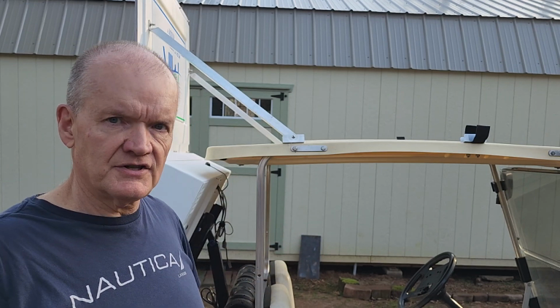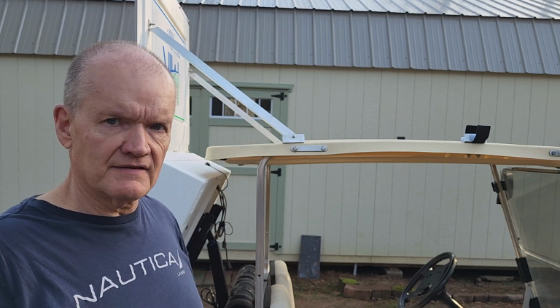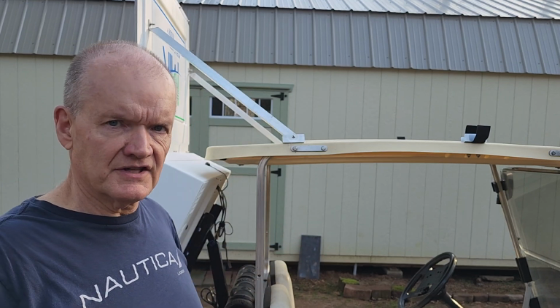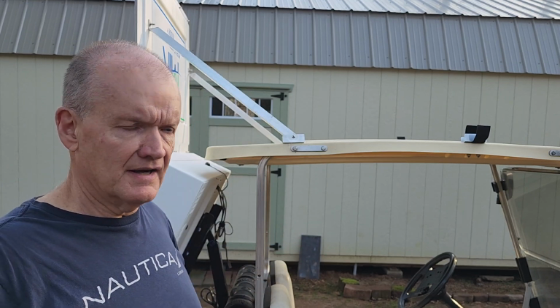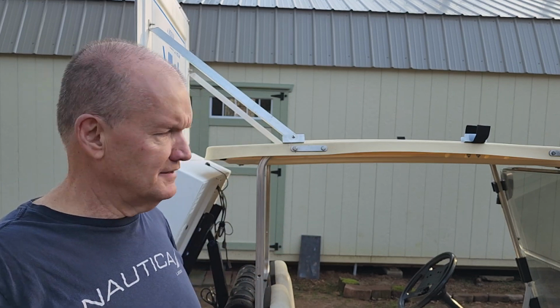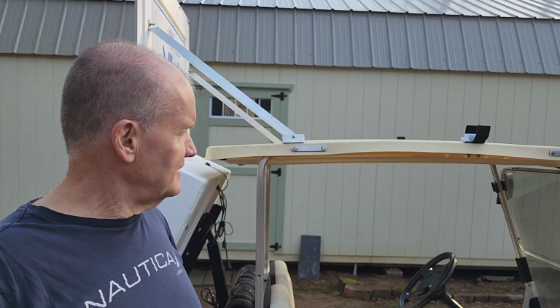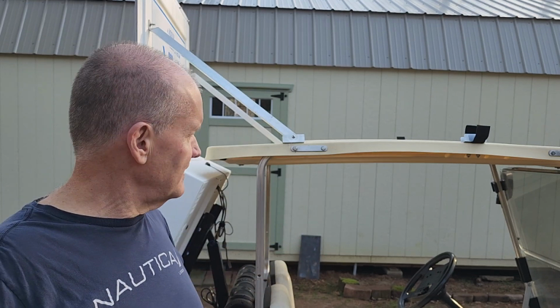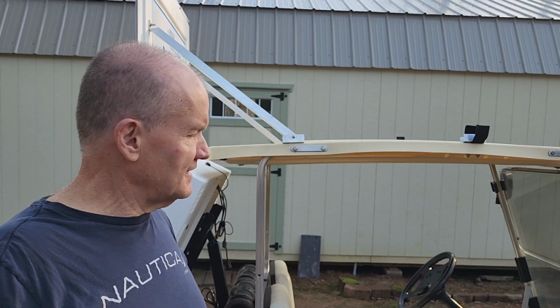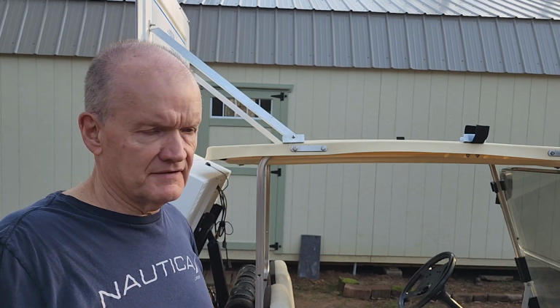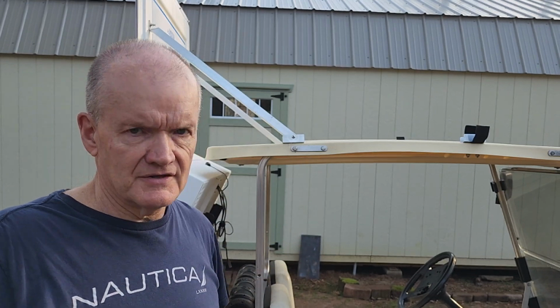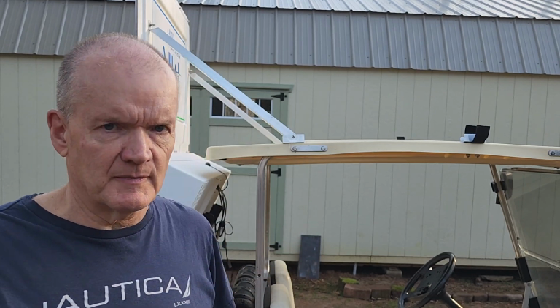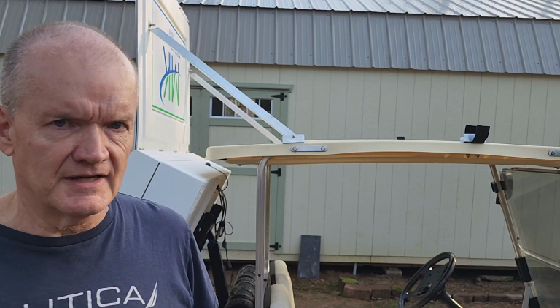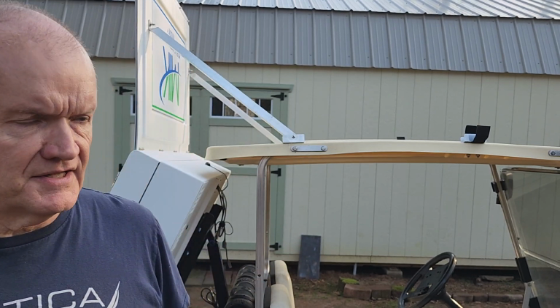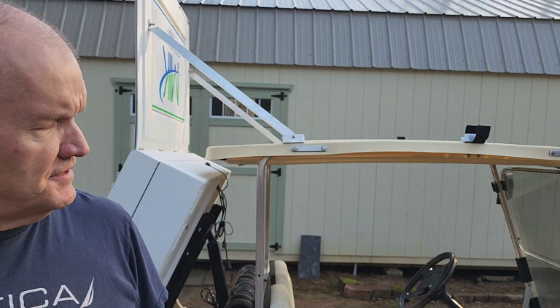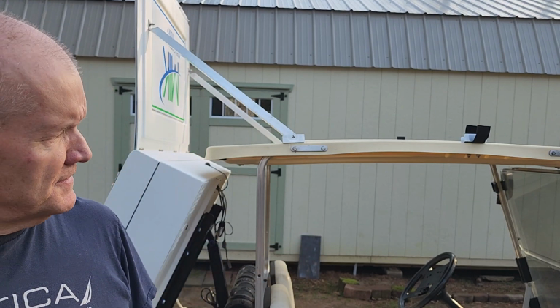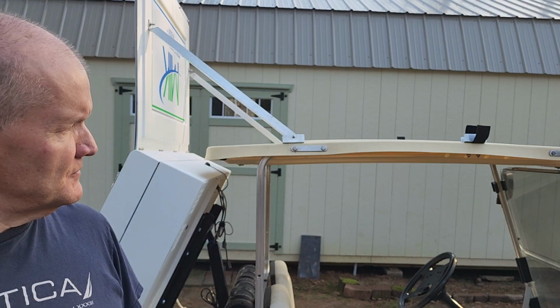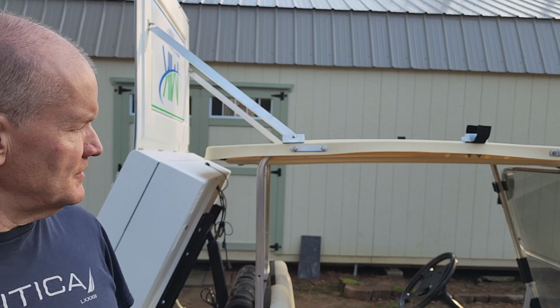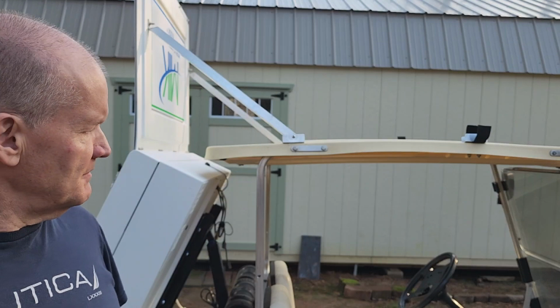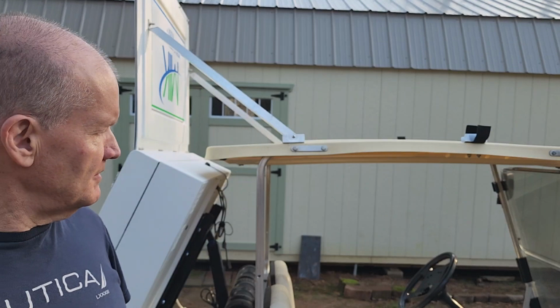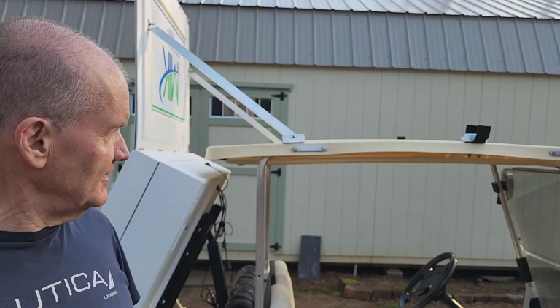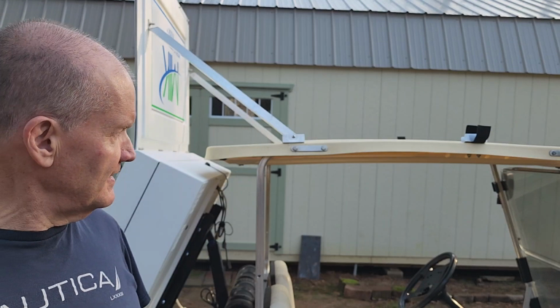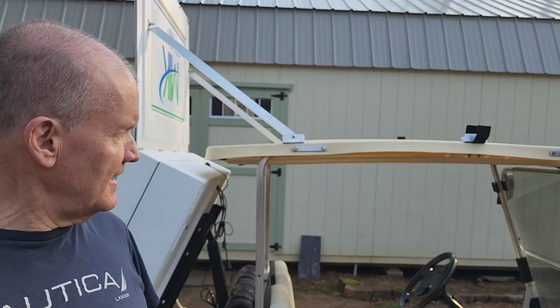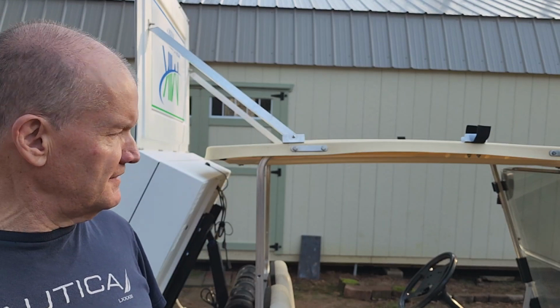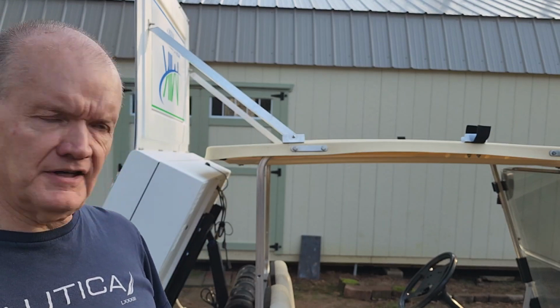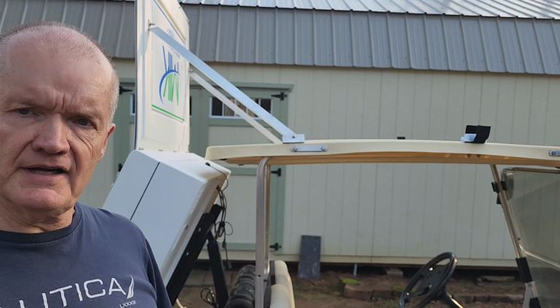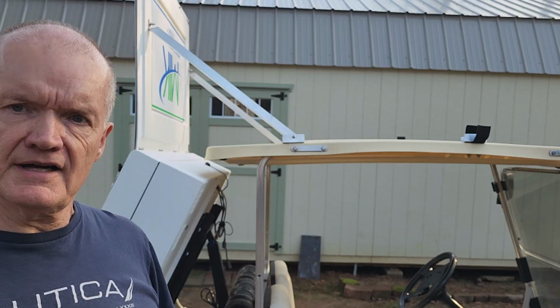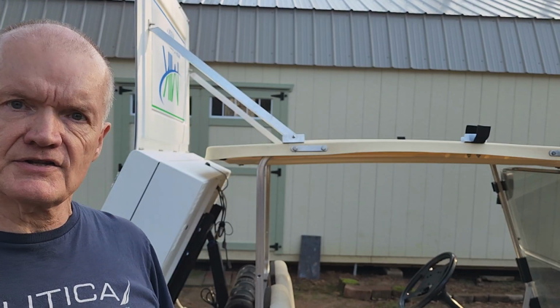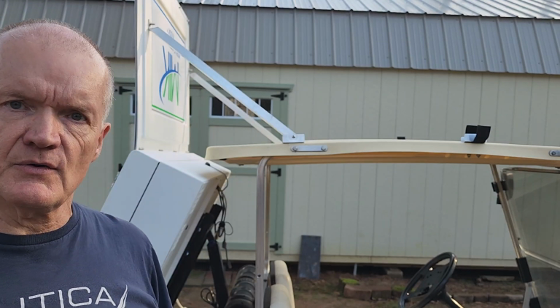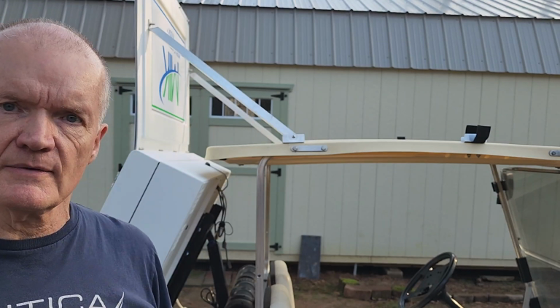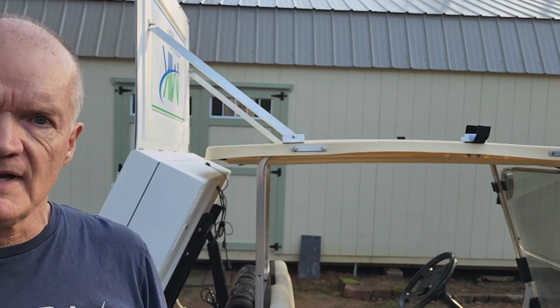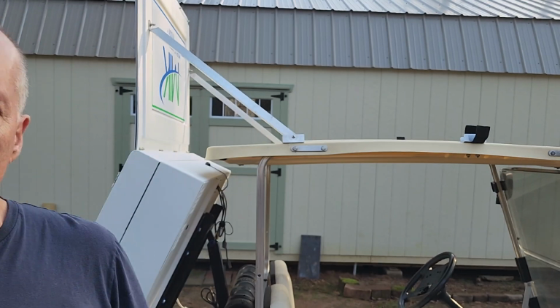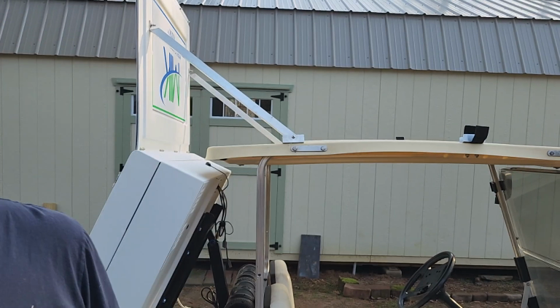Jeff Seiler, Interactive Display Systems with Mobile Interactive Kiosk, or MICC.